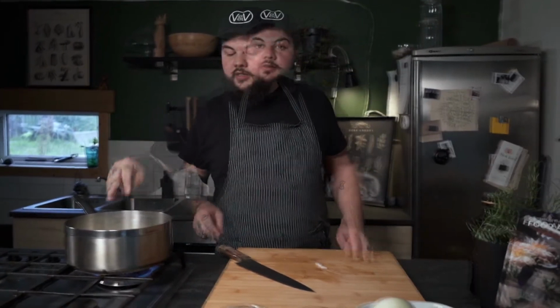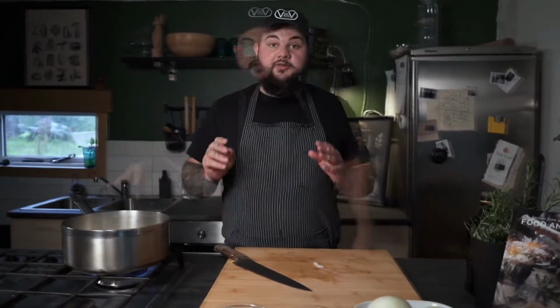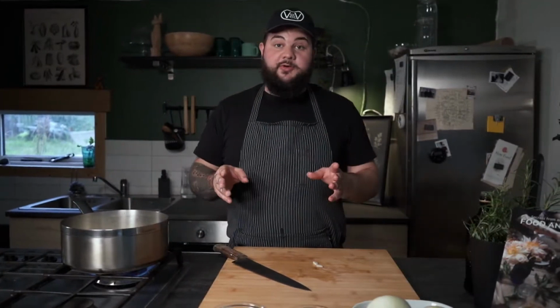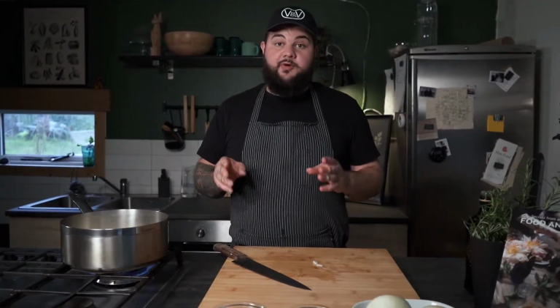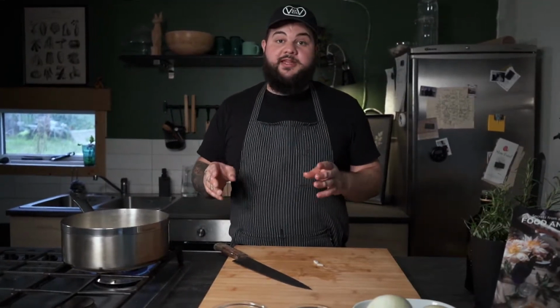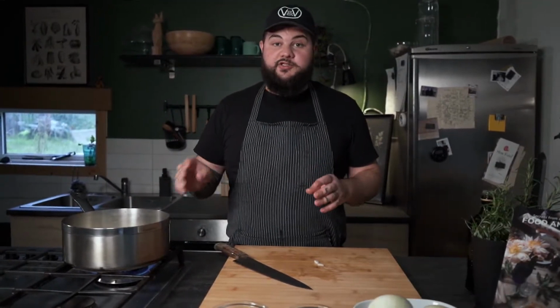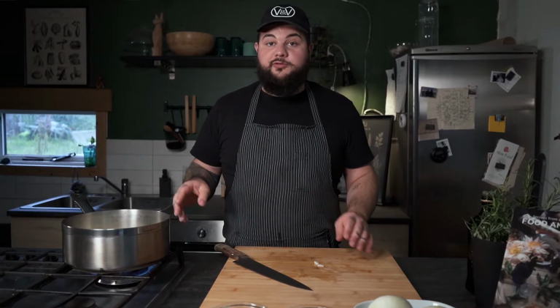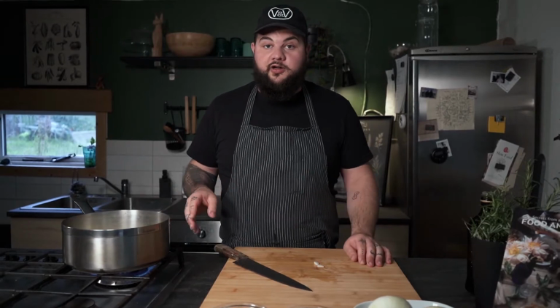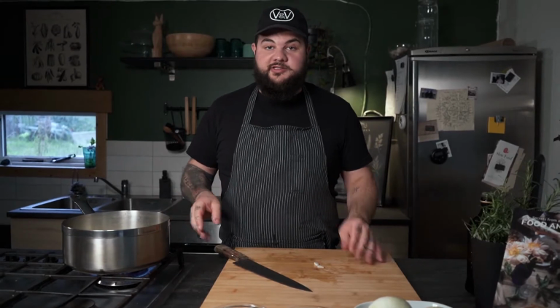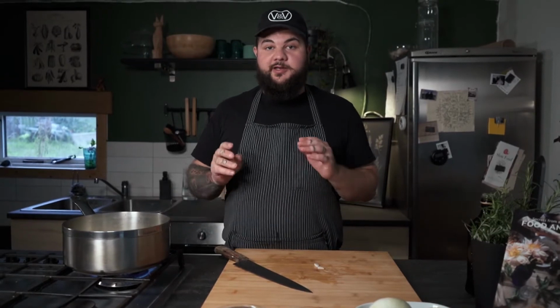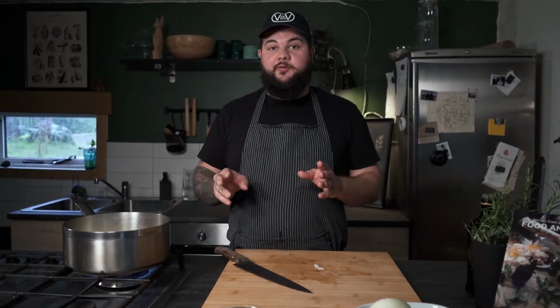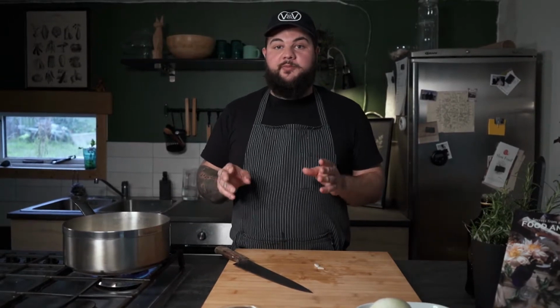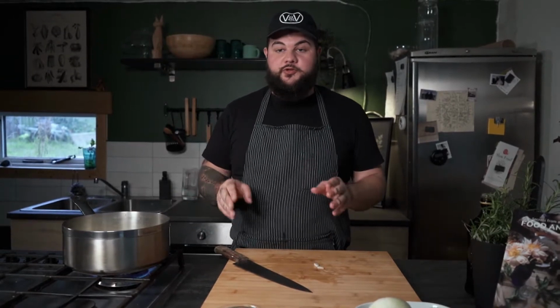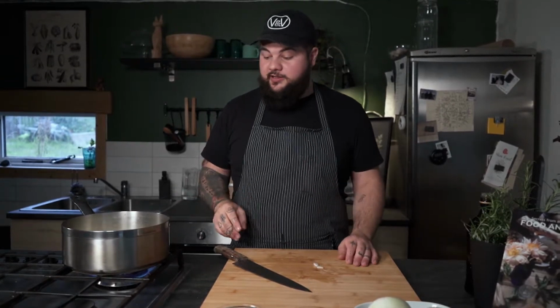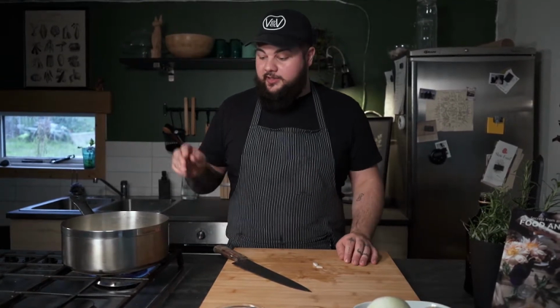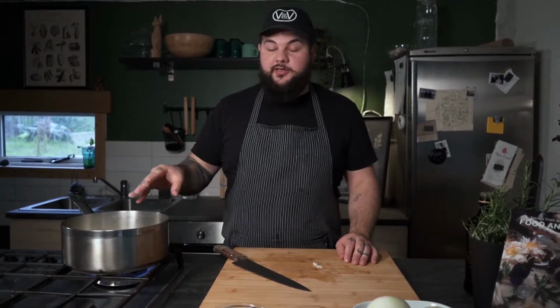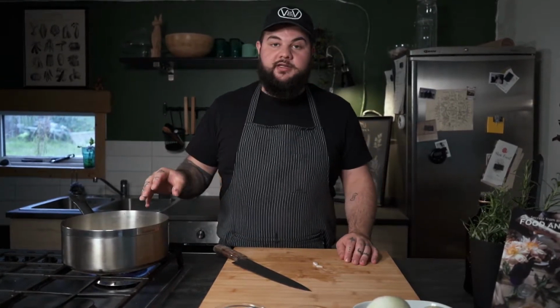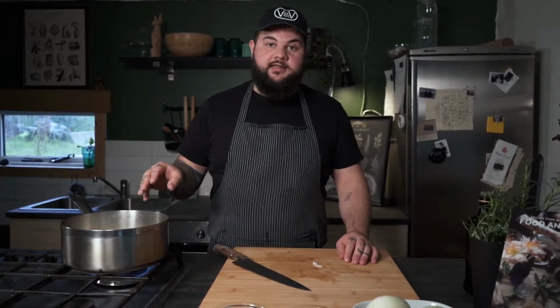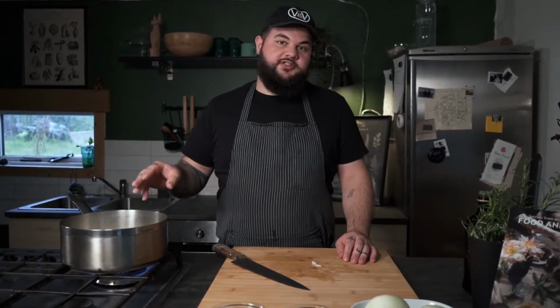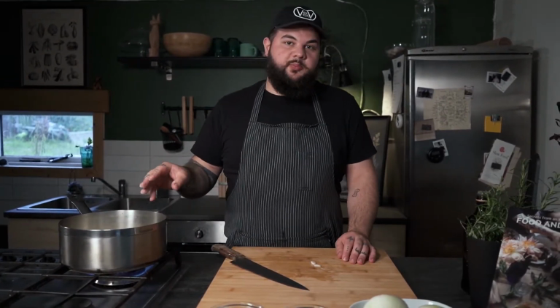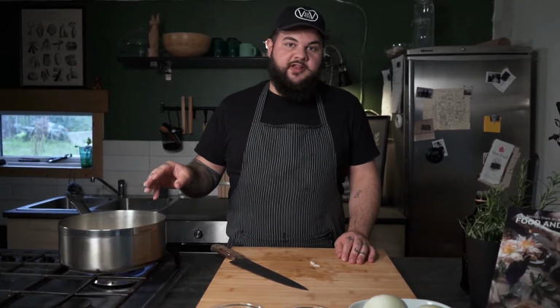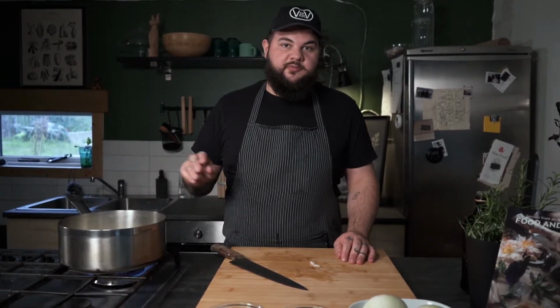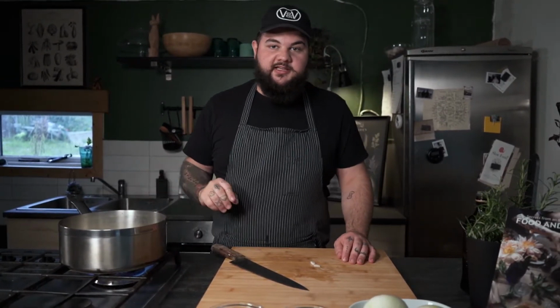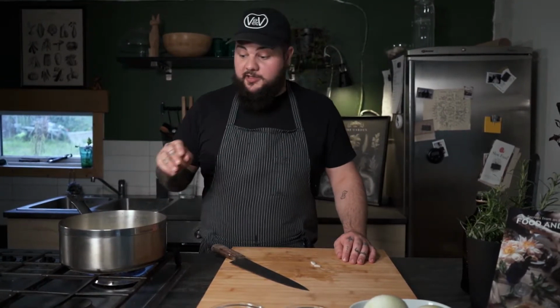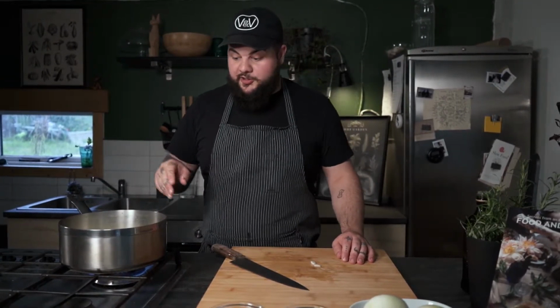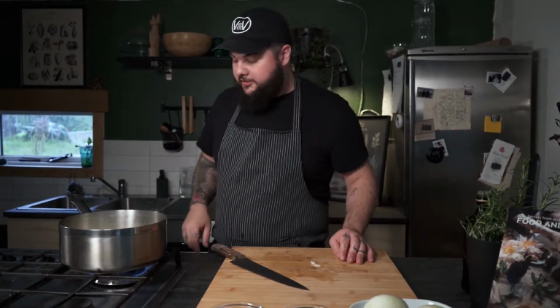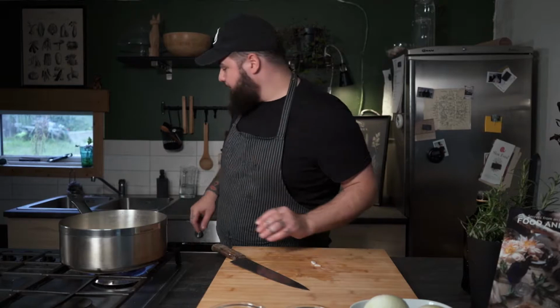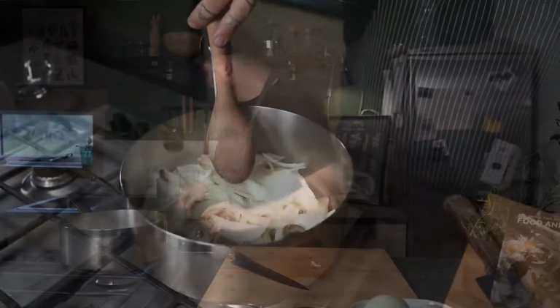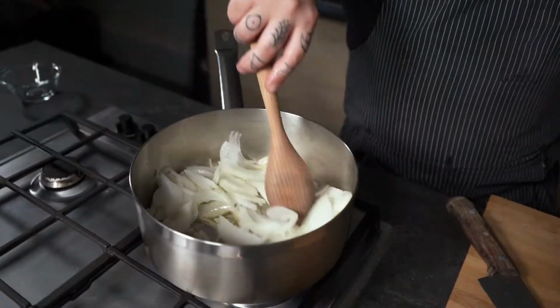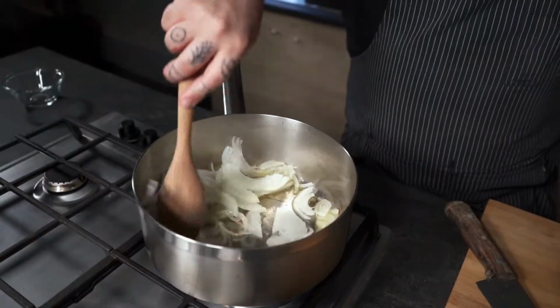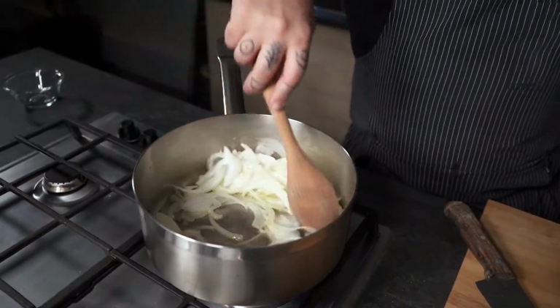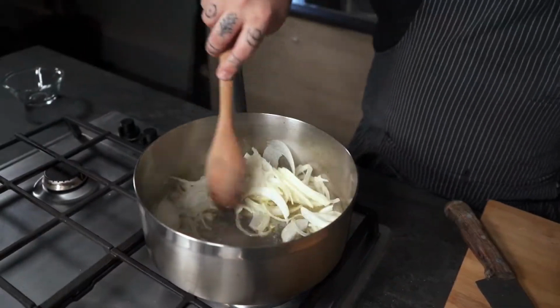Now the reason why I'm adding salt to the onions is because I want them to sweat, and by doing that they're just gonna be prevented from sticking and burning. Now give it a good mix.